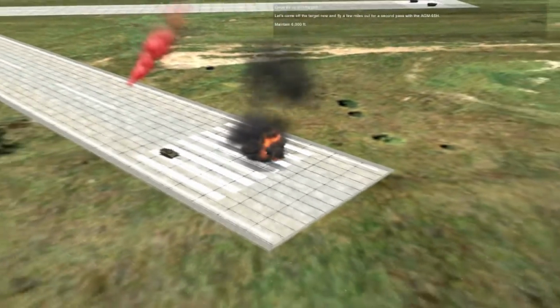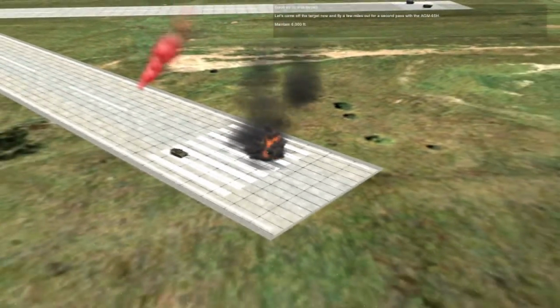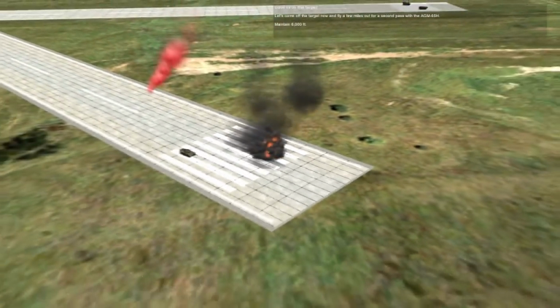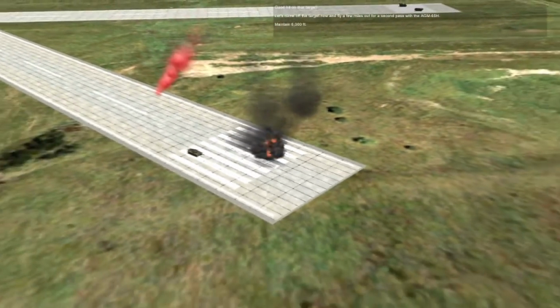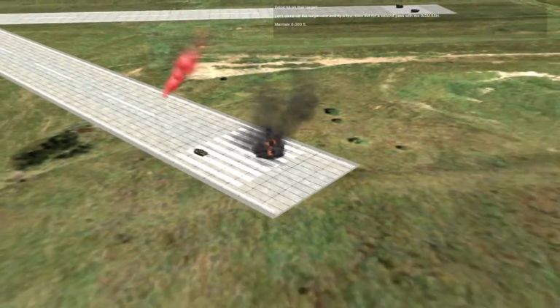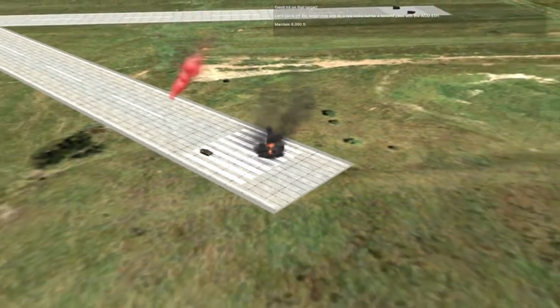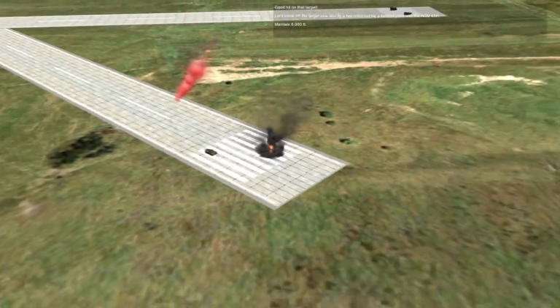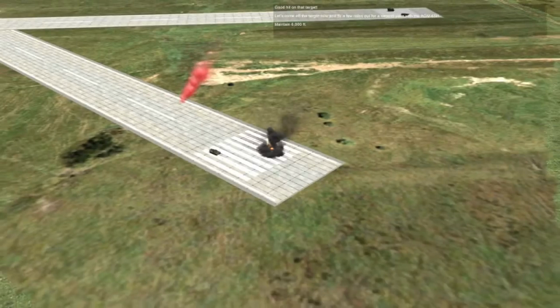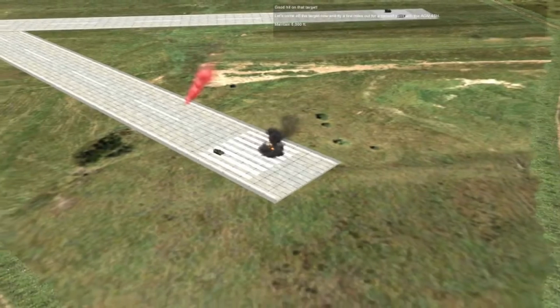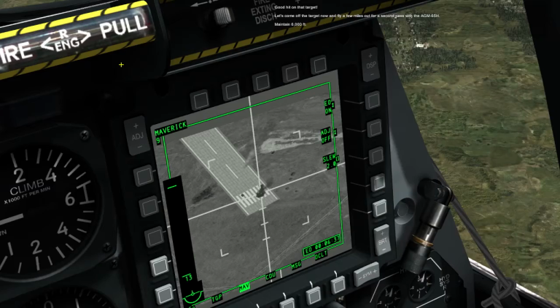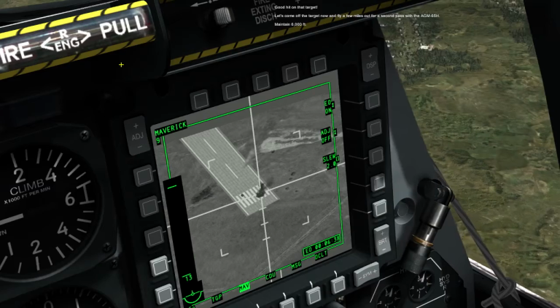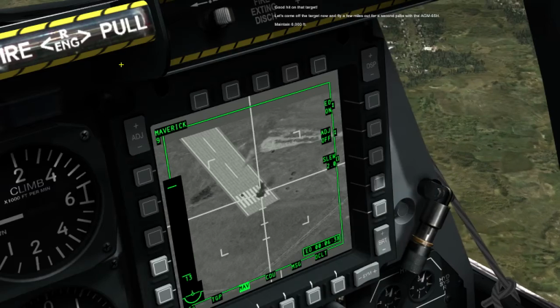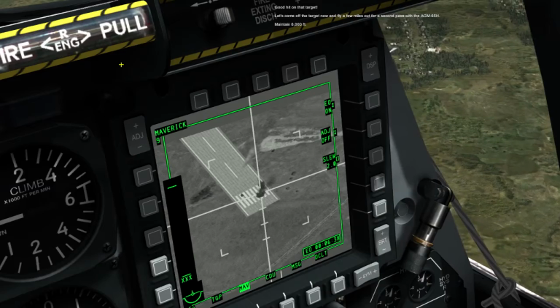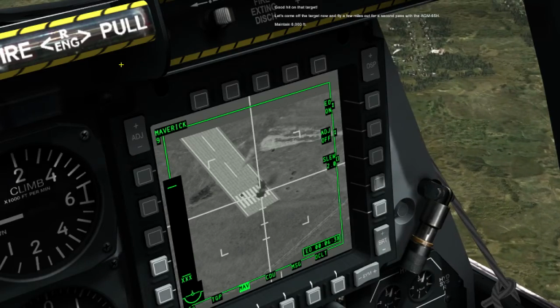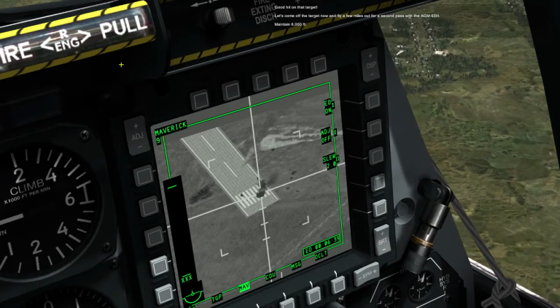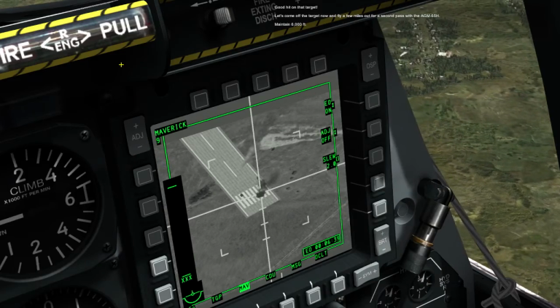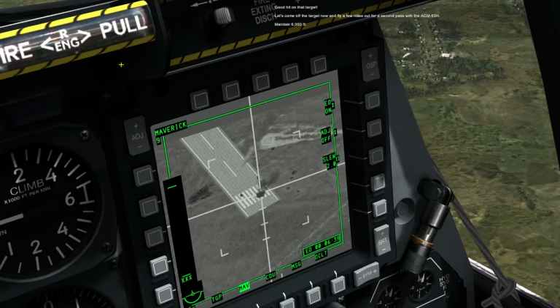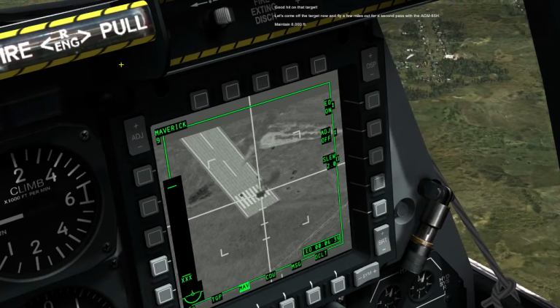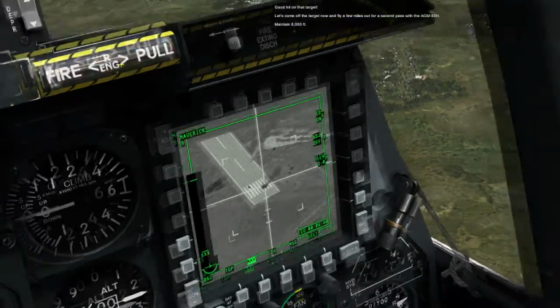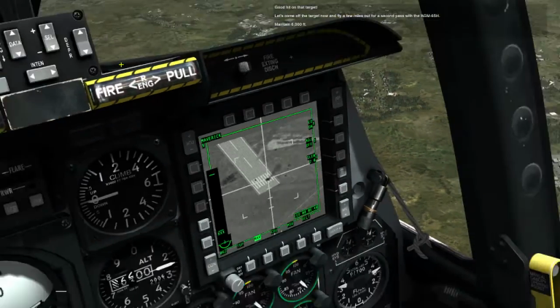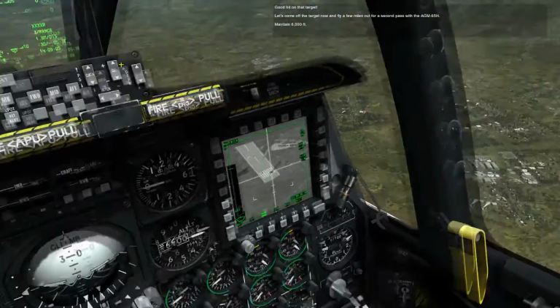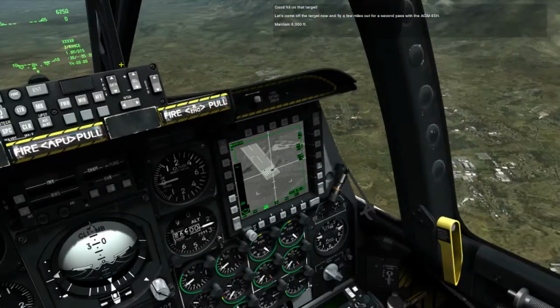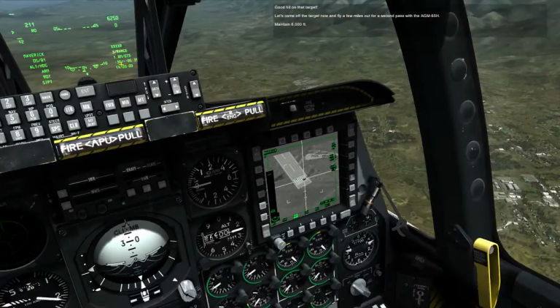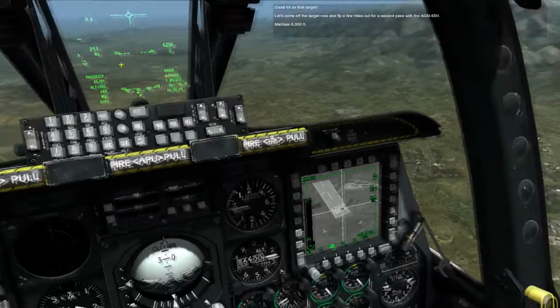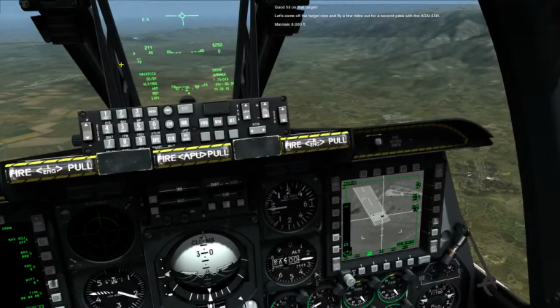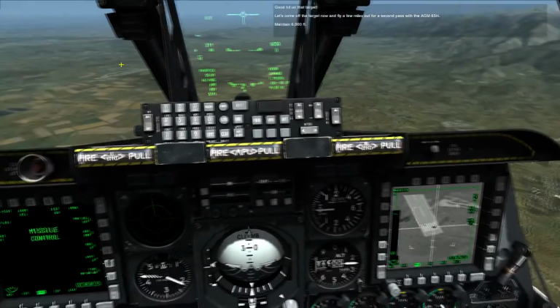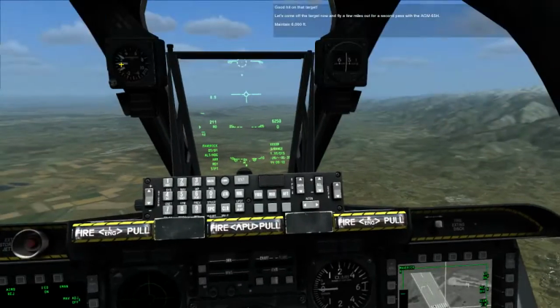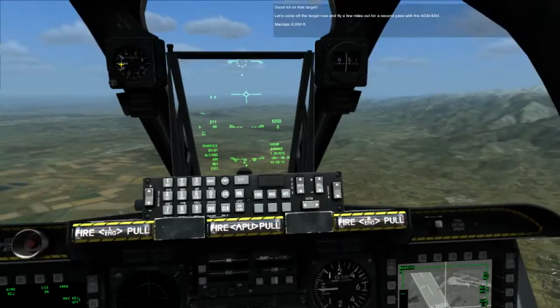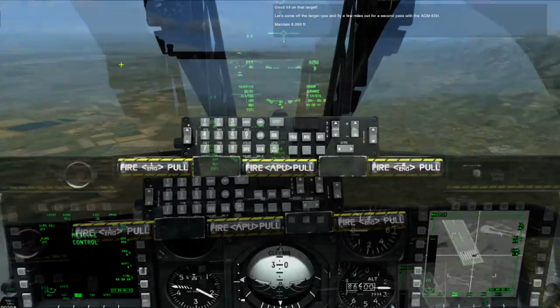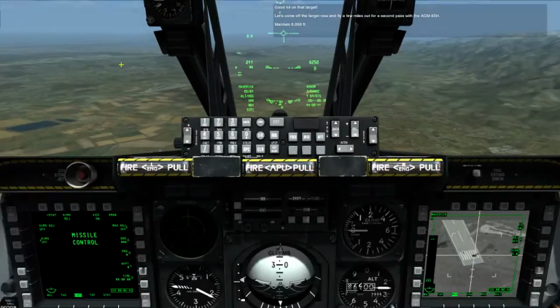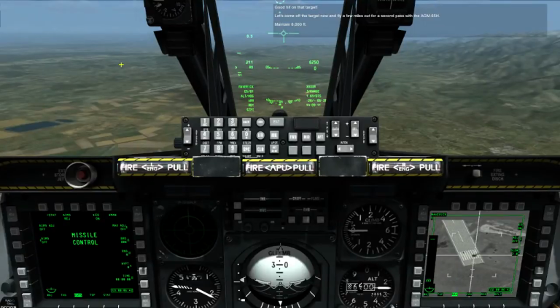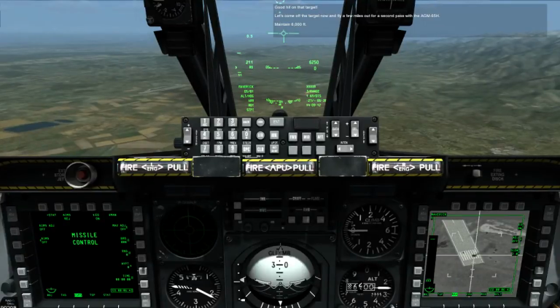Let's come off the target now and fly a few miles out for a second pass with the AGM-65H. Maintain 6,000 feet.